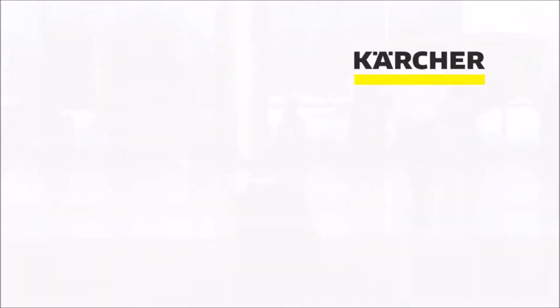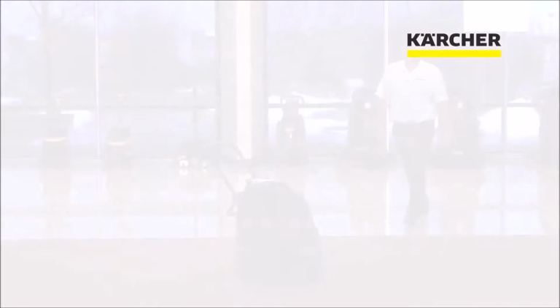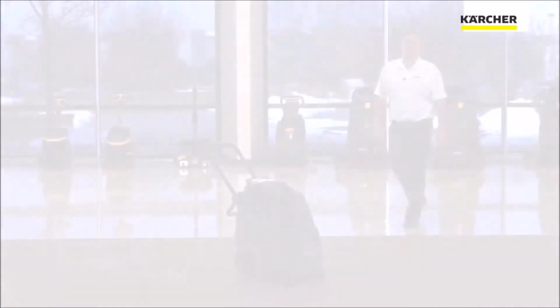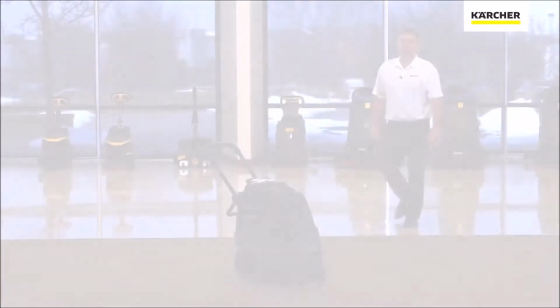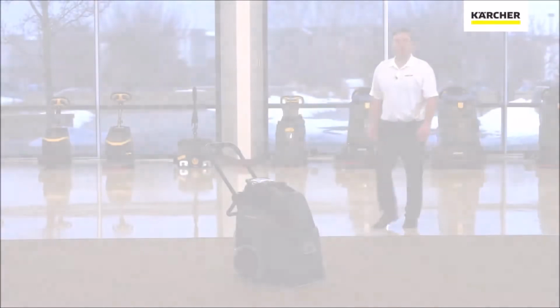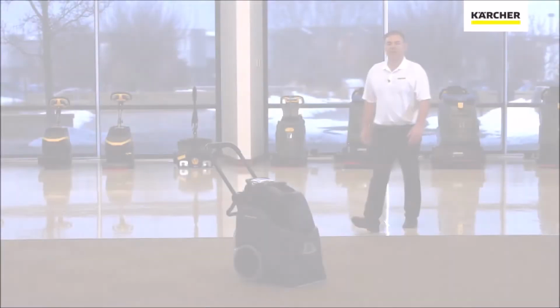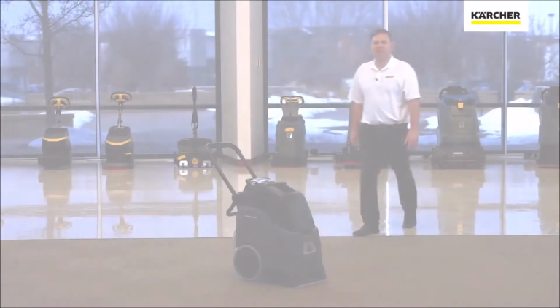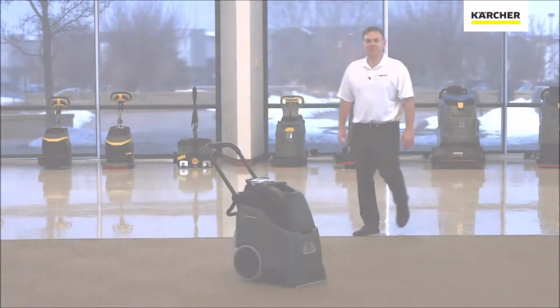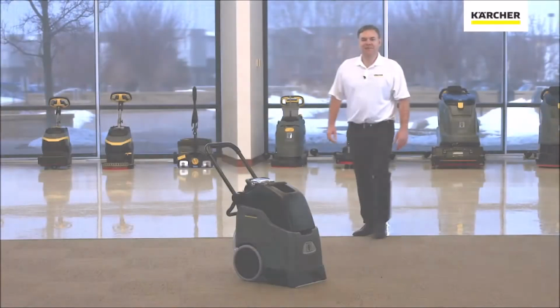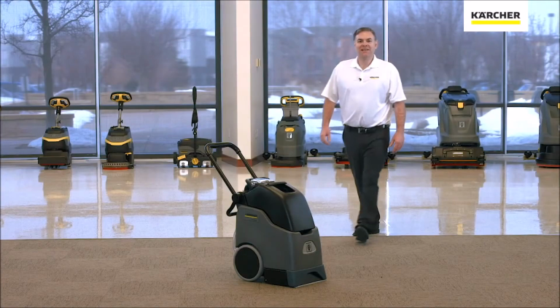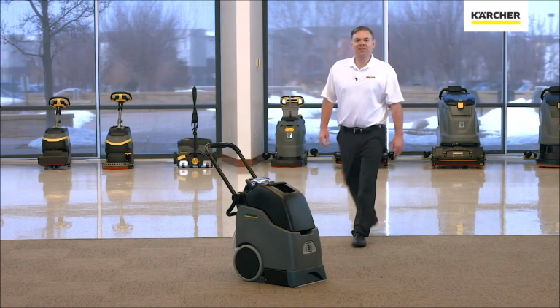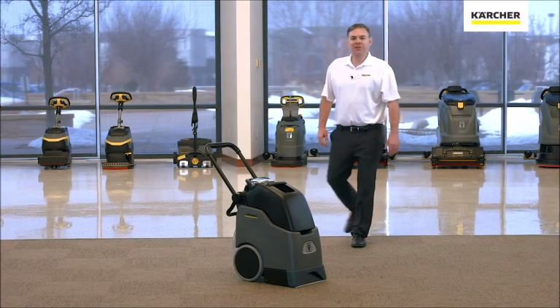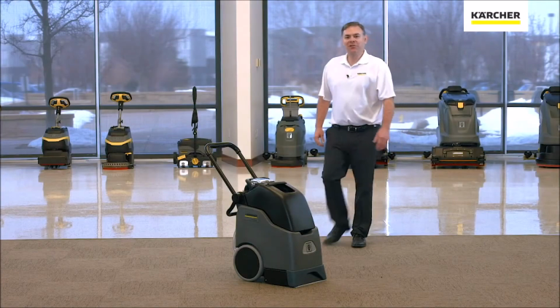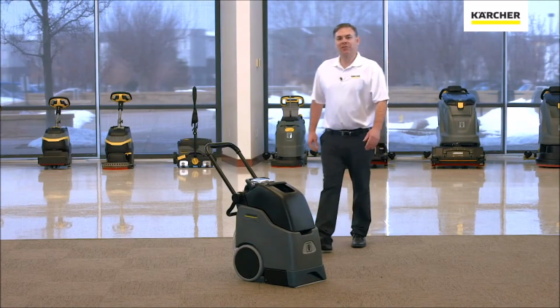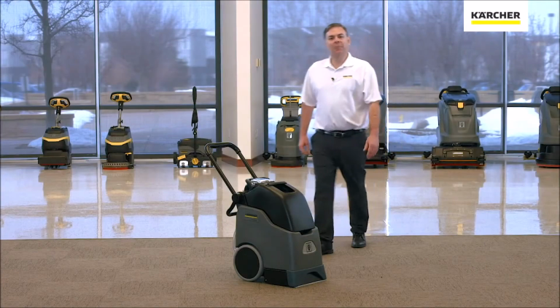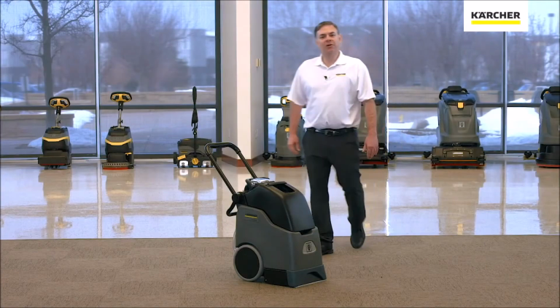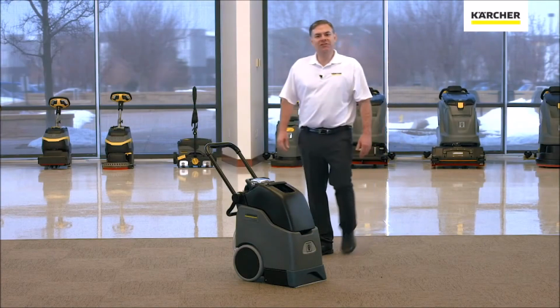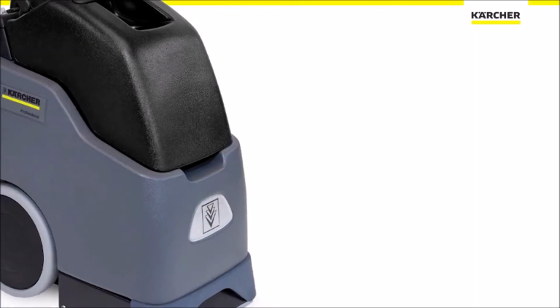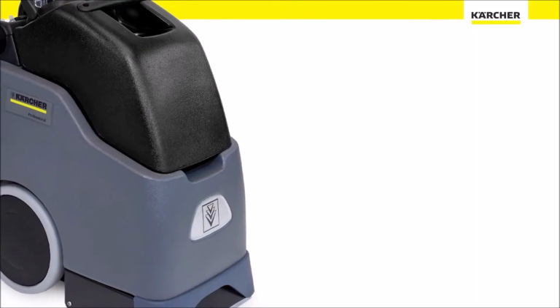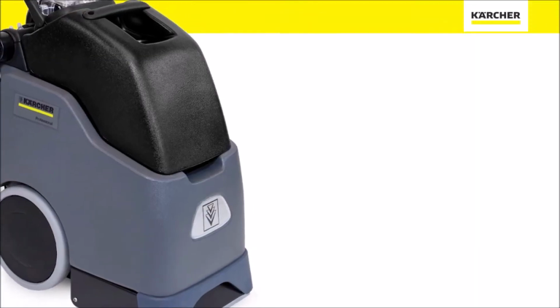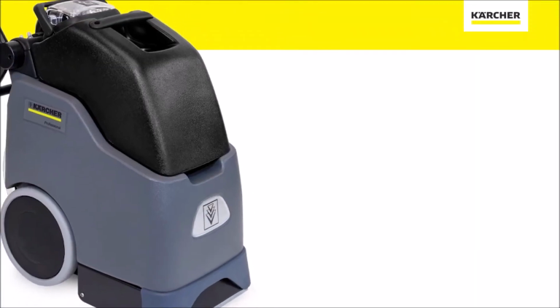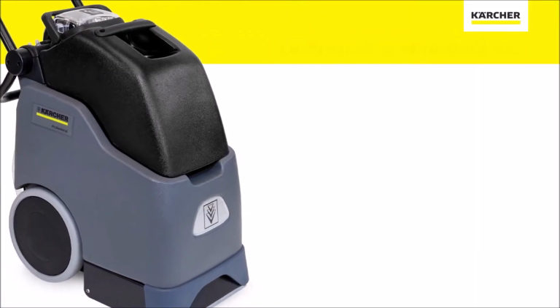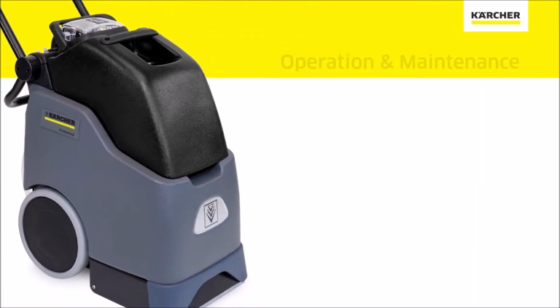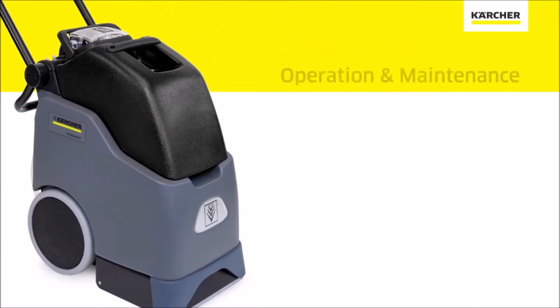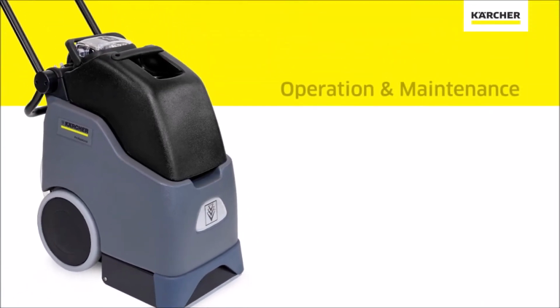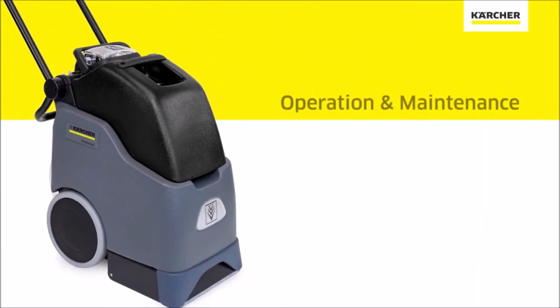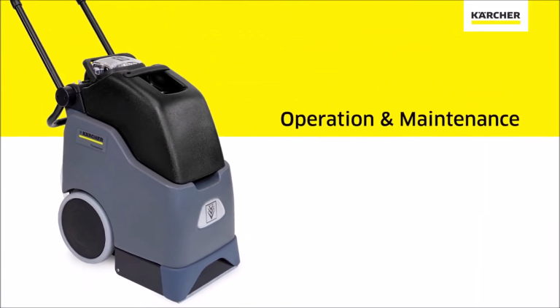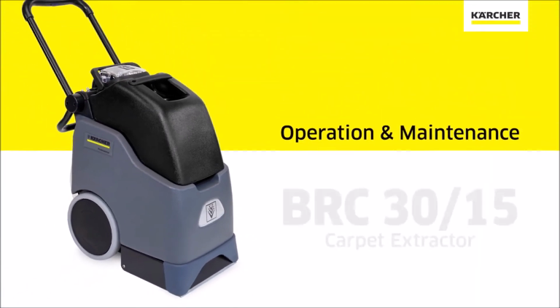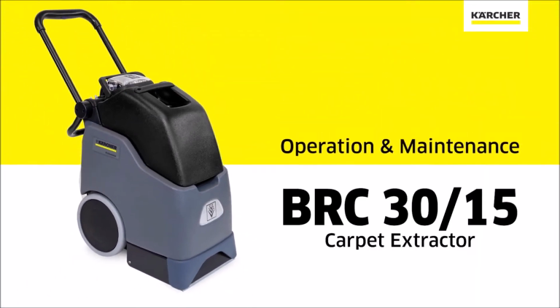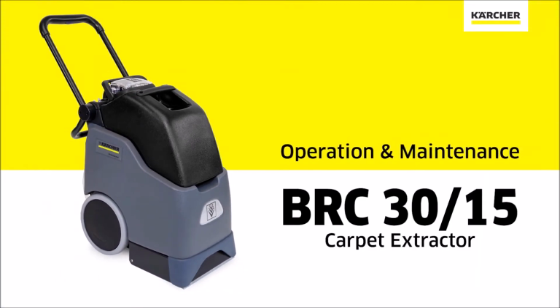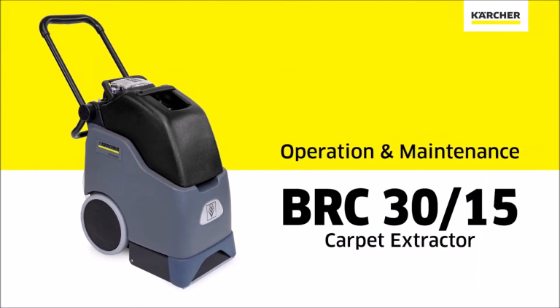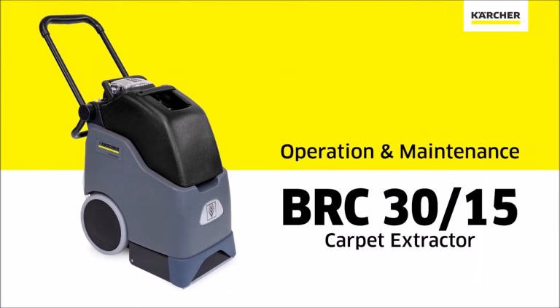Hi, I'm Jordan with Karcher. This video is for the operations and maintenance of a BRC 30/15.